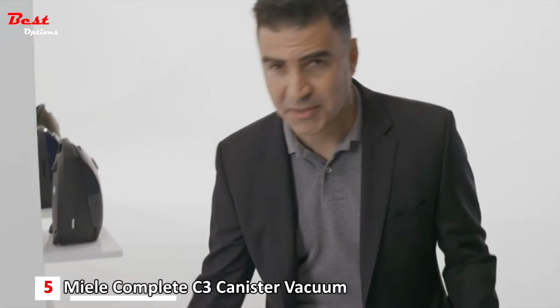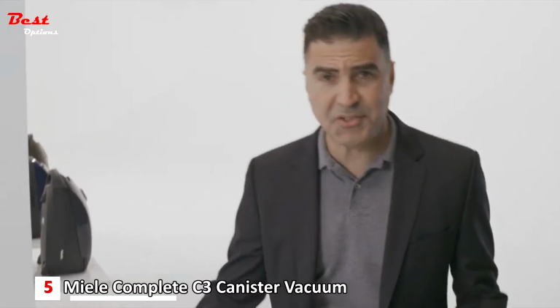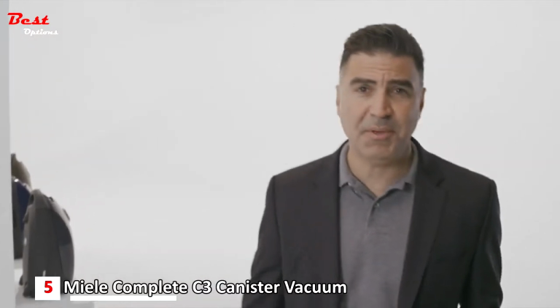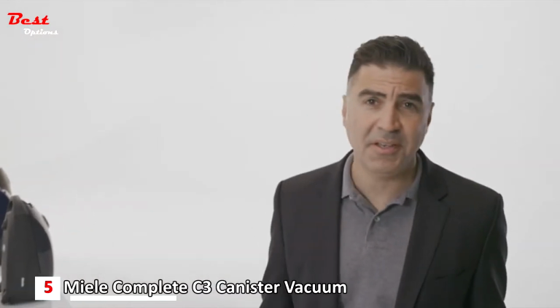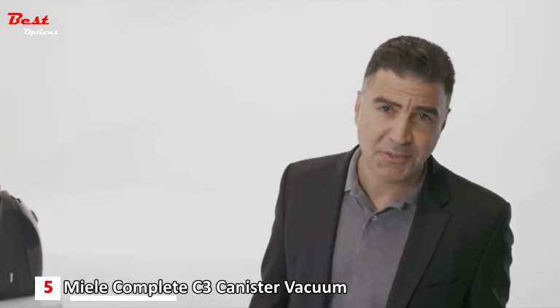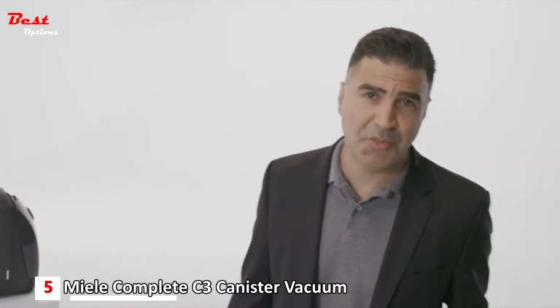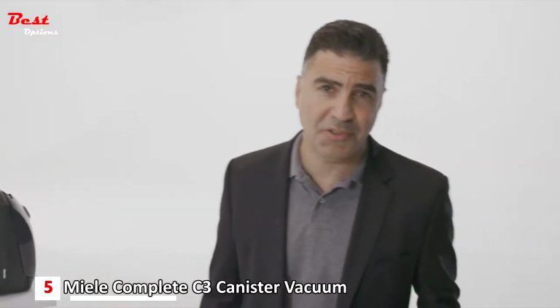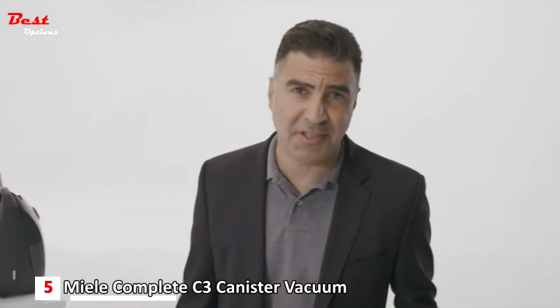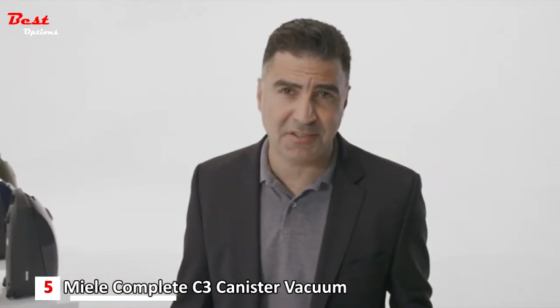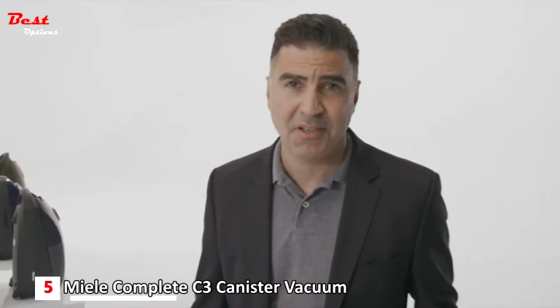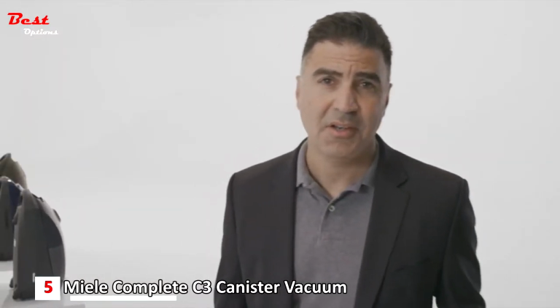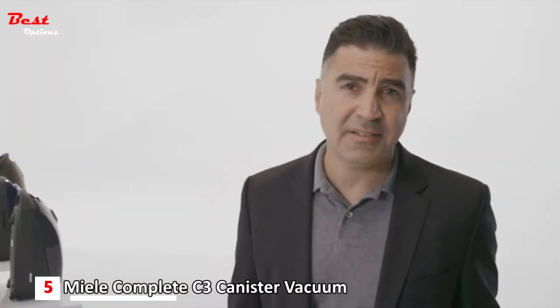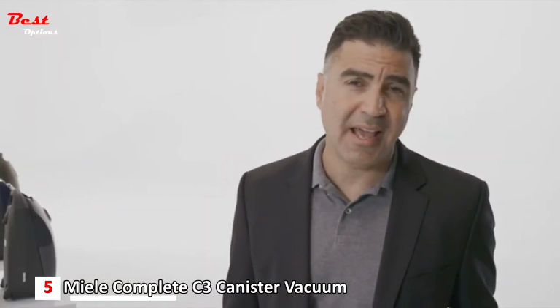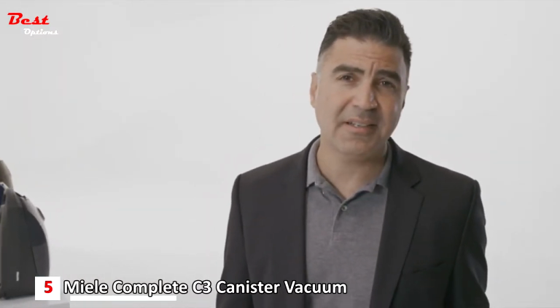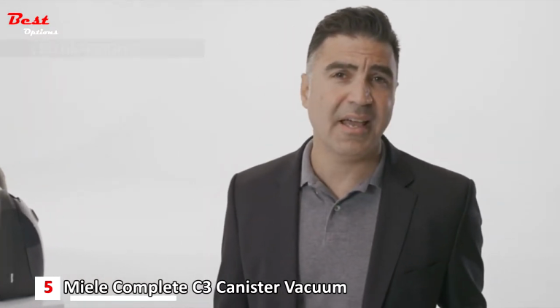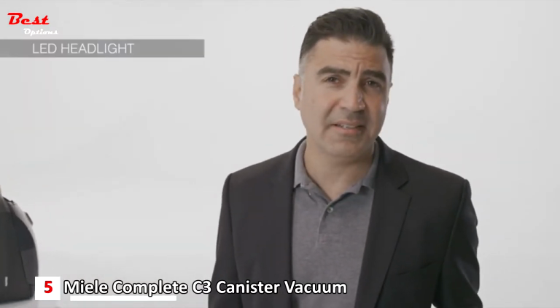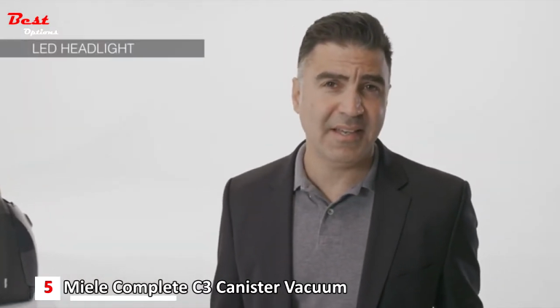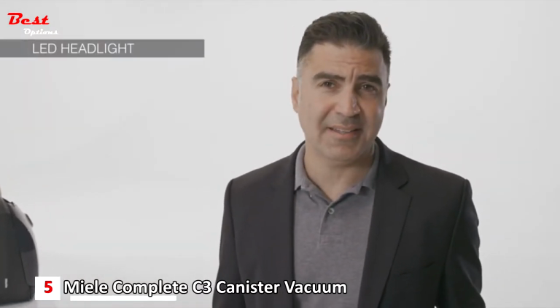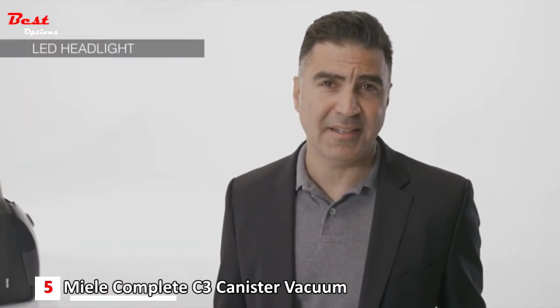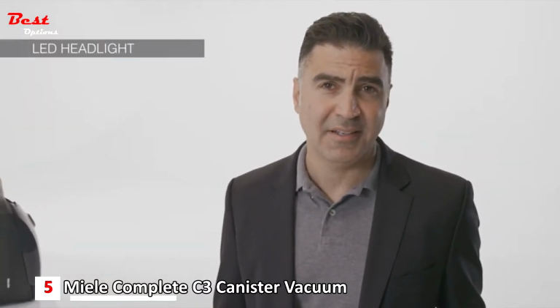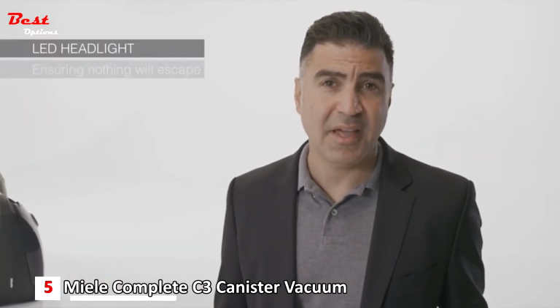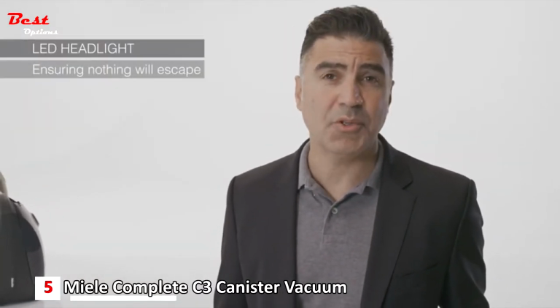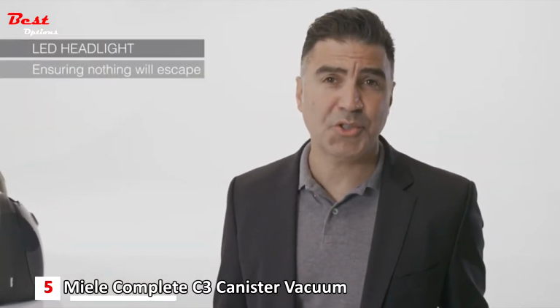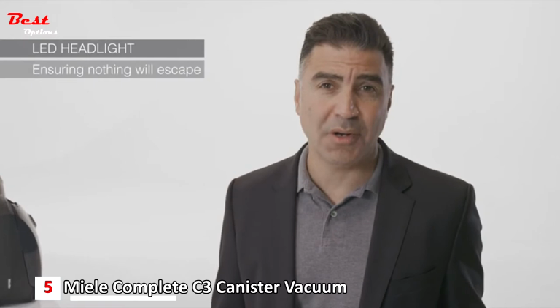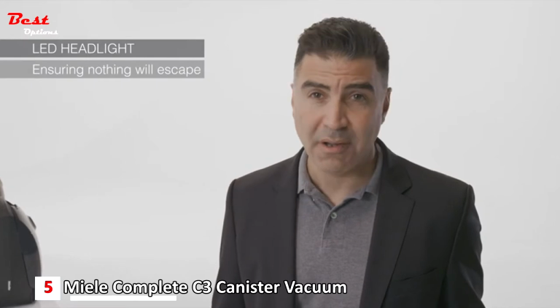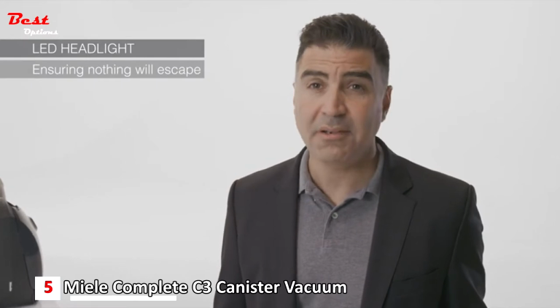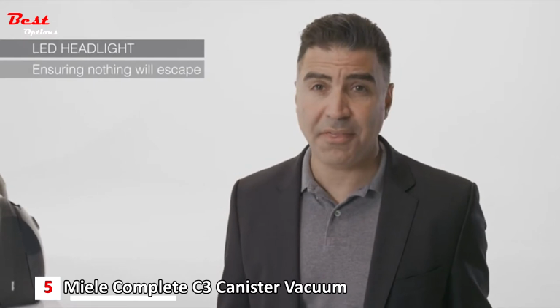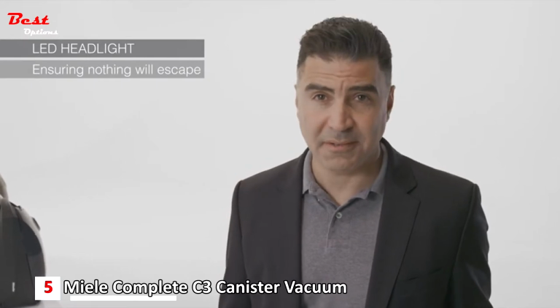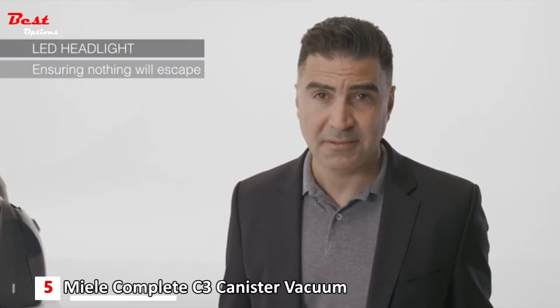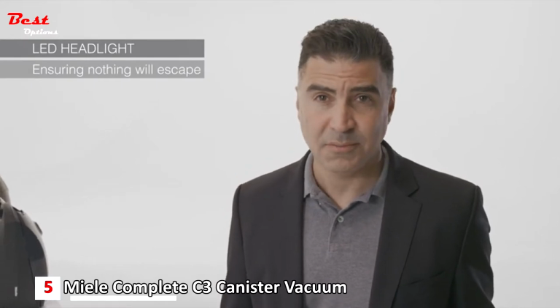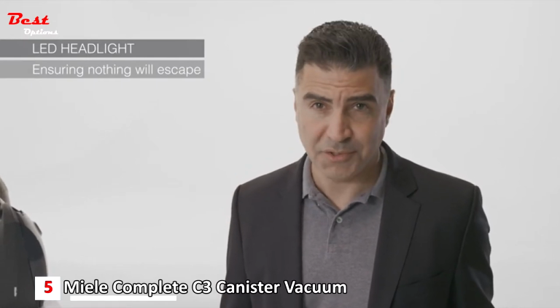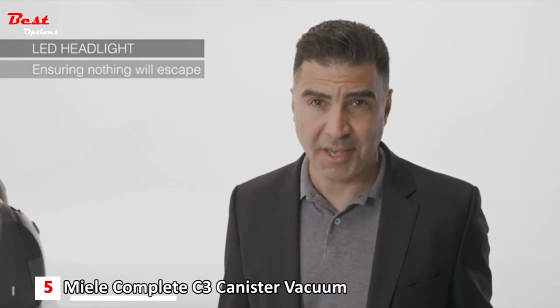The SEB236 has an elegant LED headlight that will assure nothing will escape.